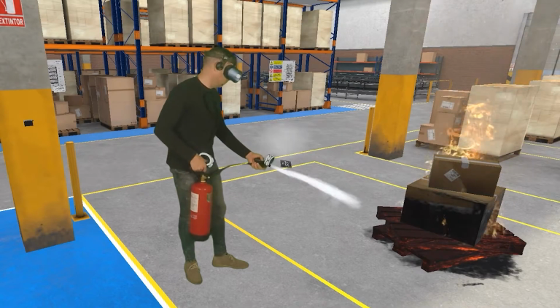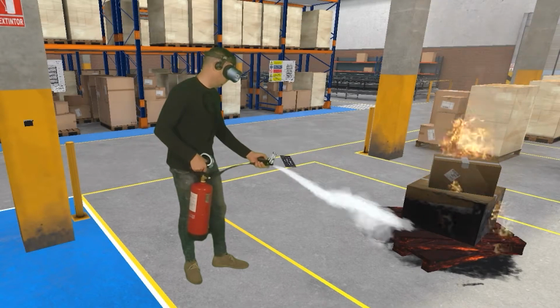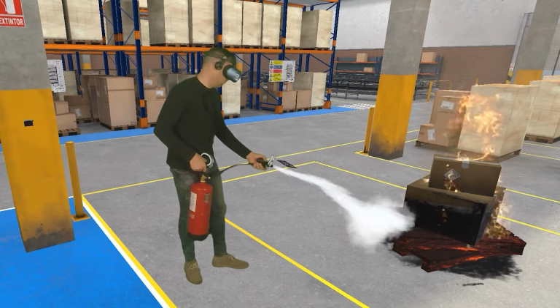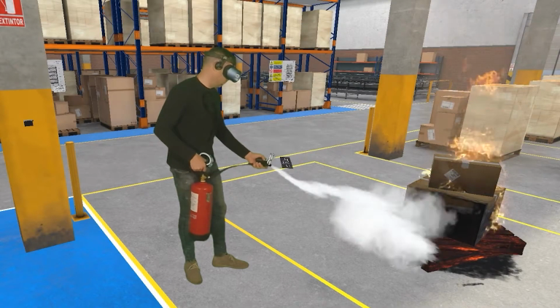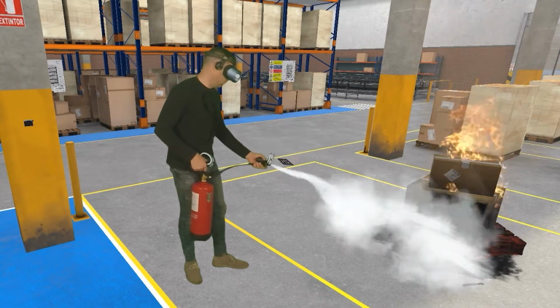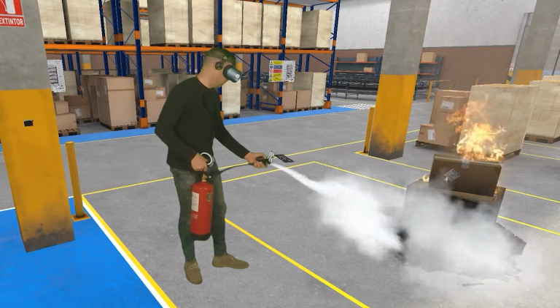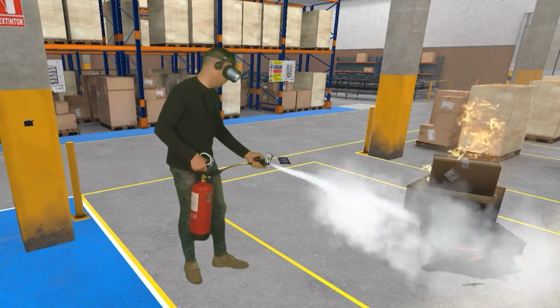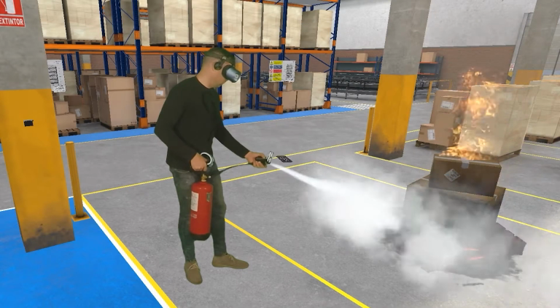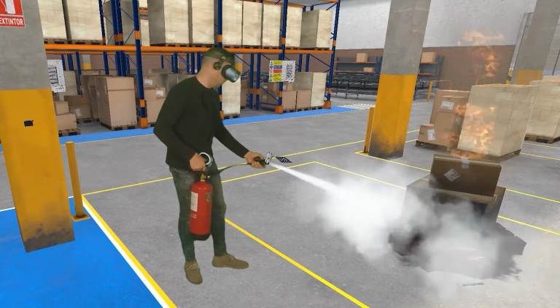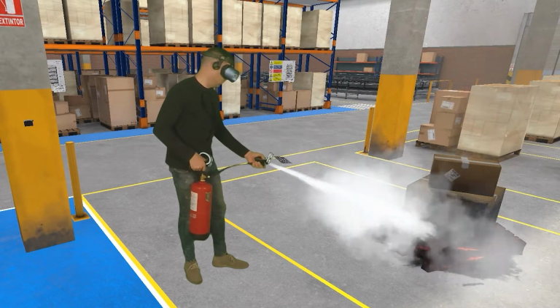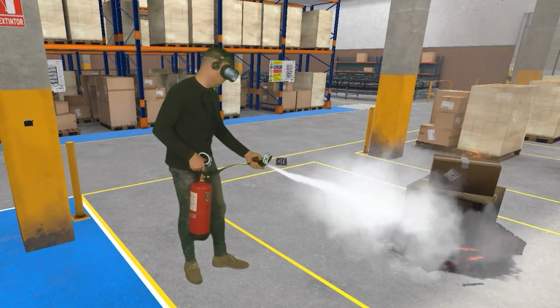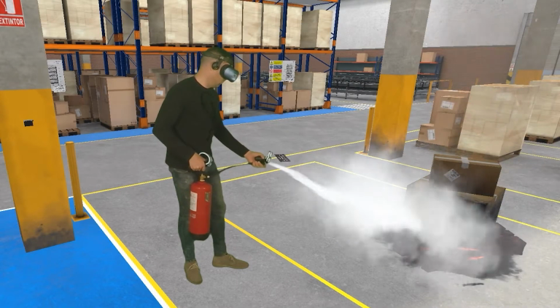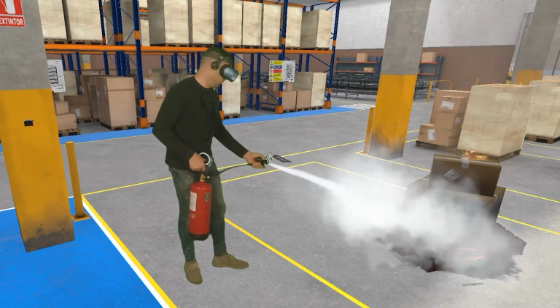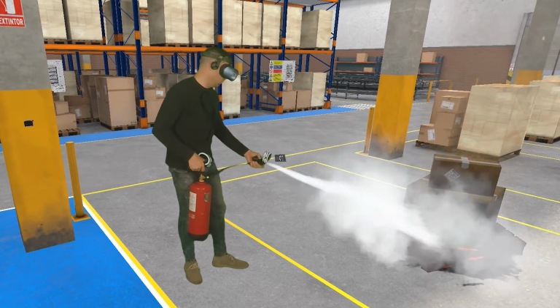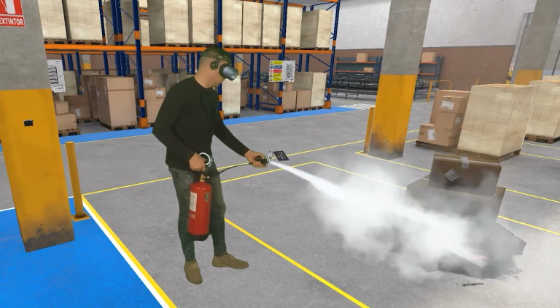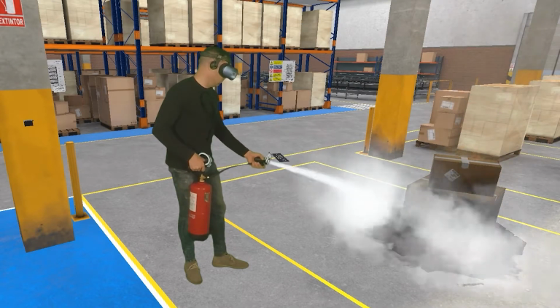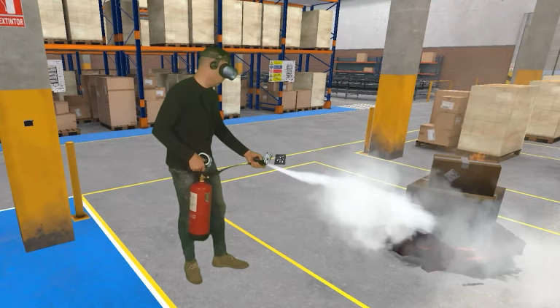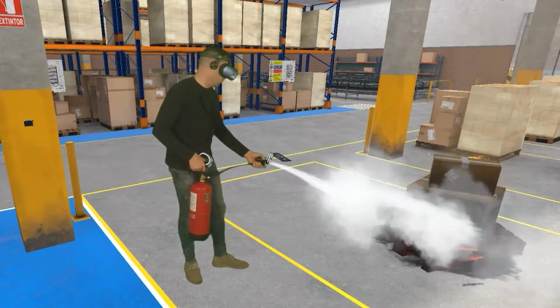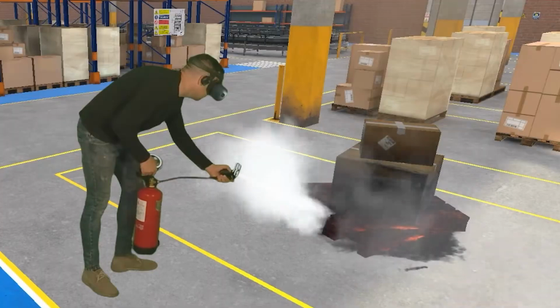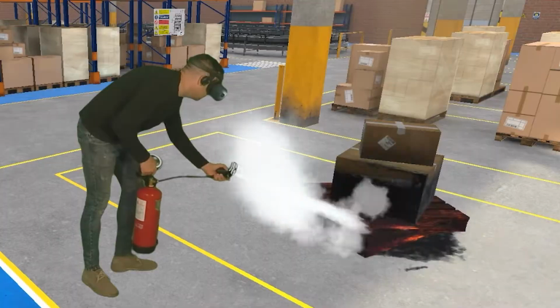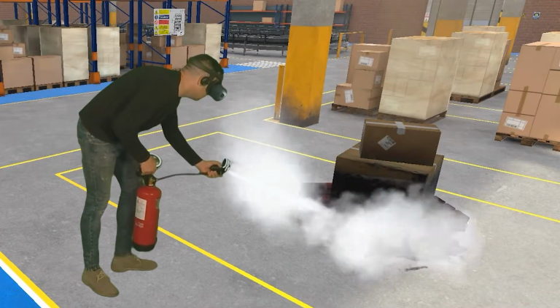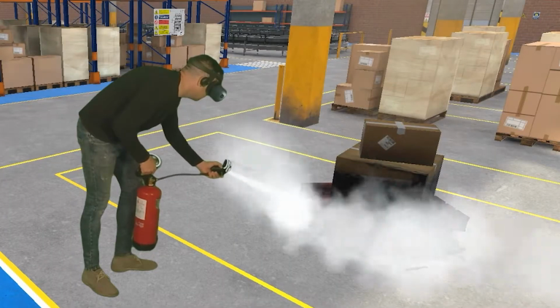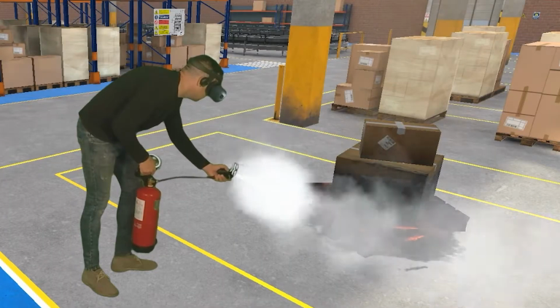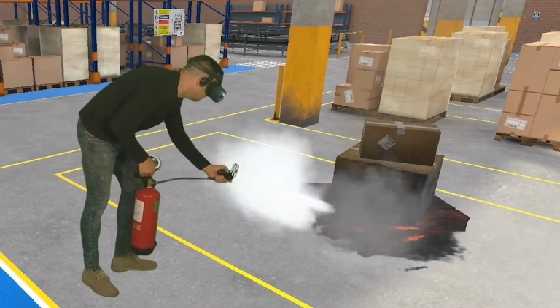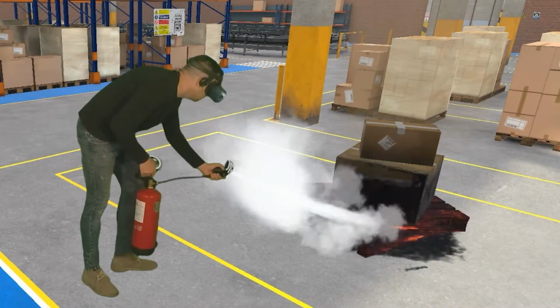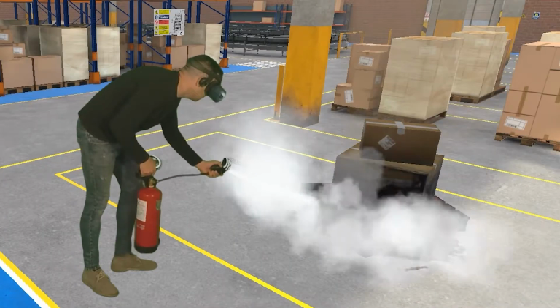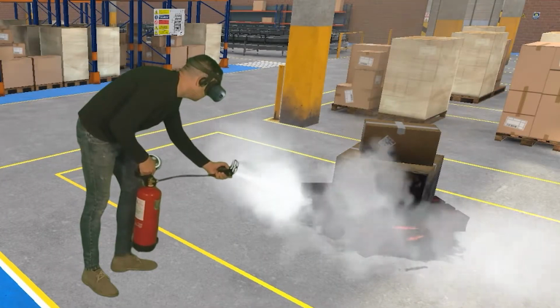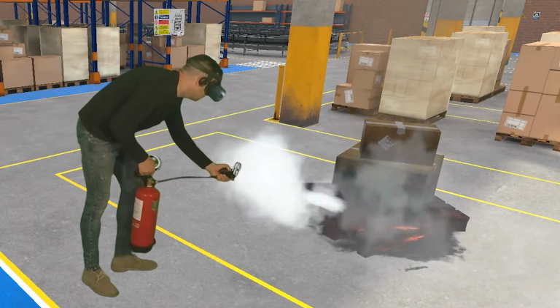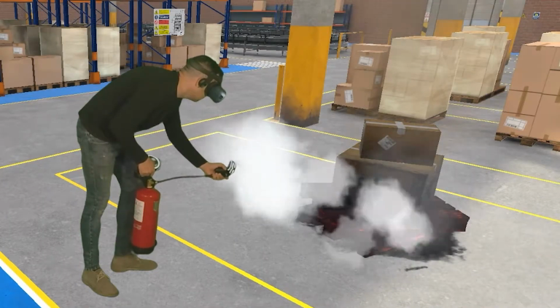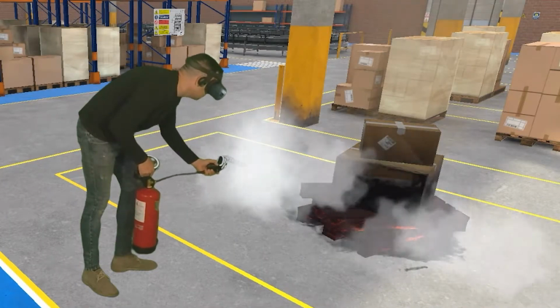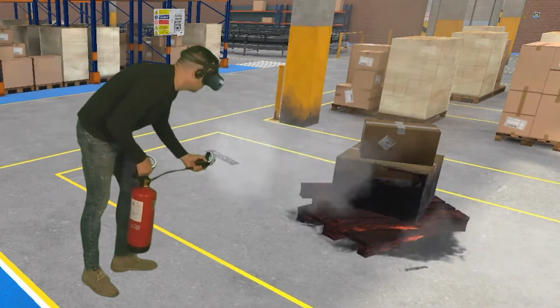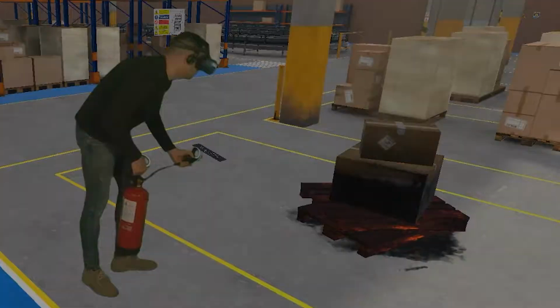Attack the fire by directing the jet to the base of the flames, sweeping the base with zigzag movements.